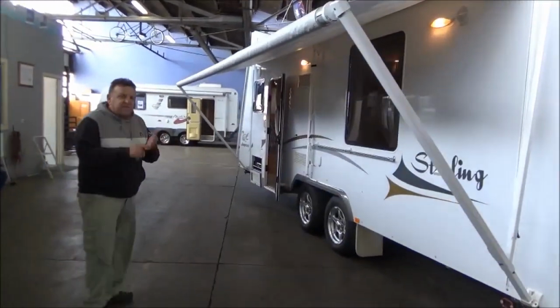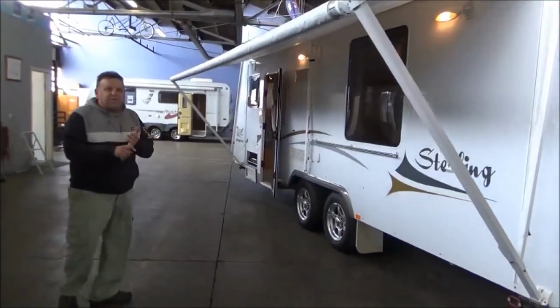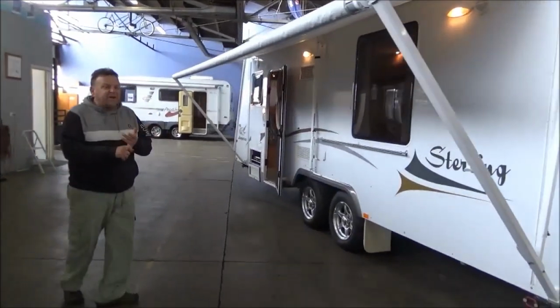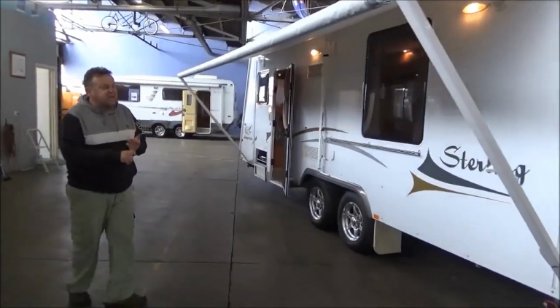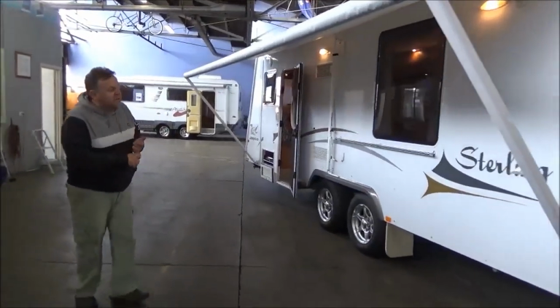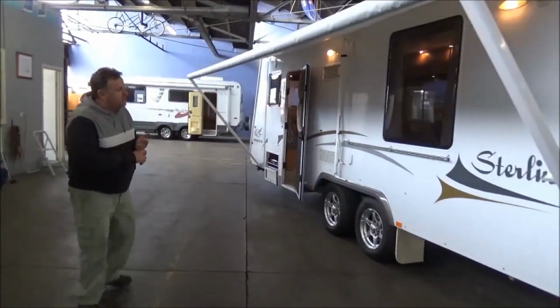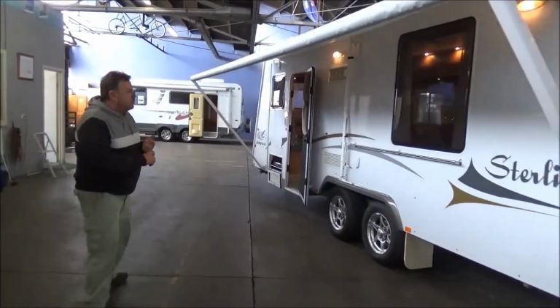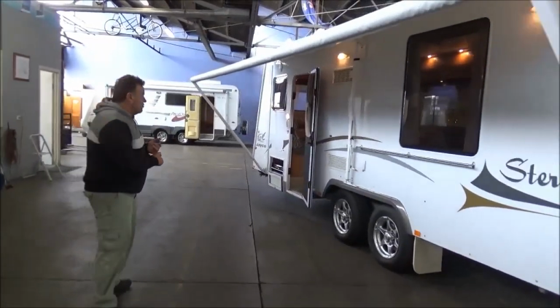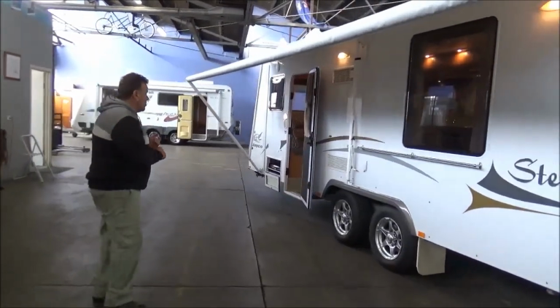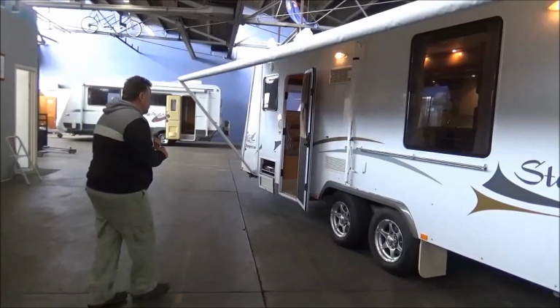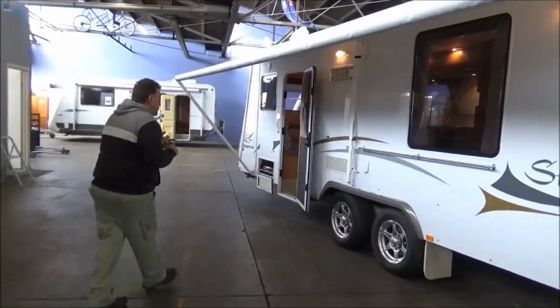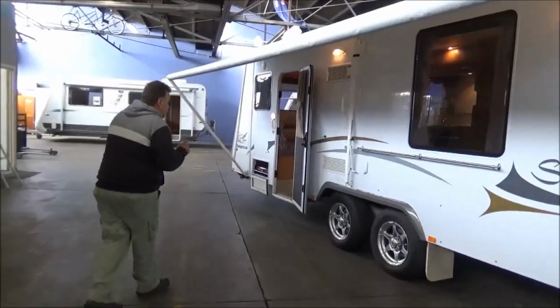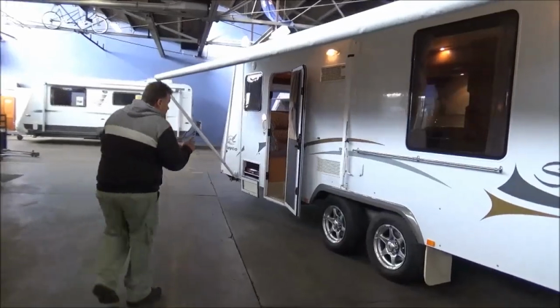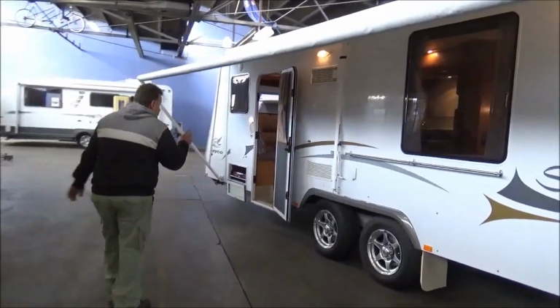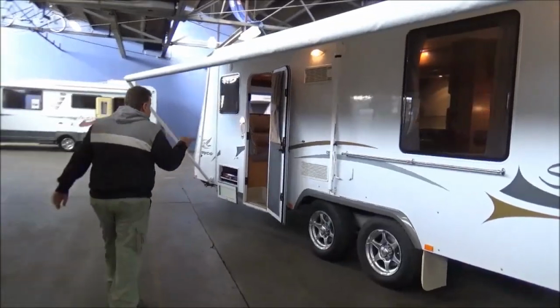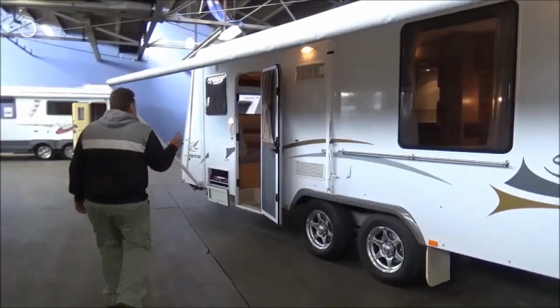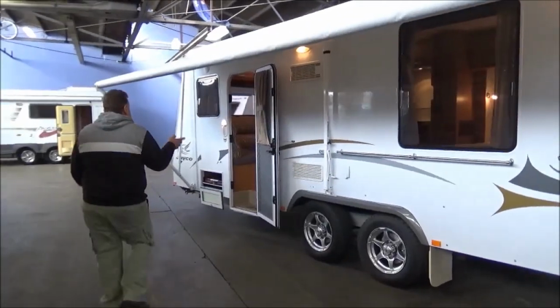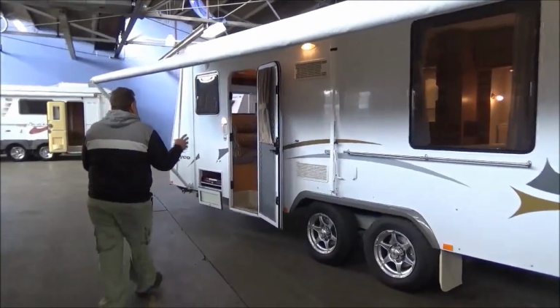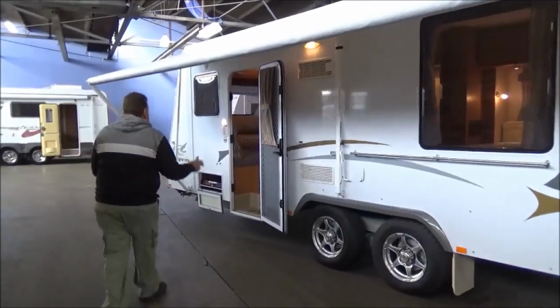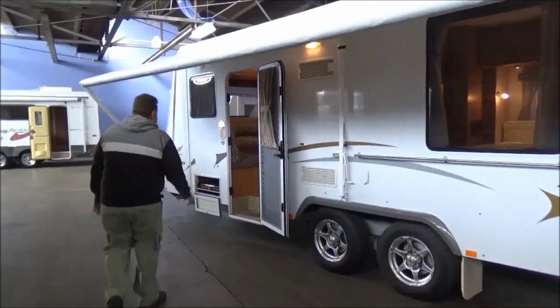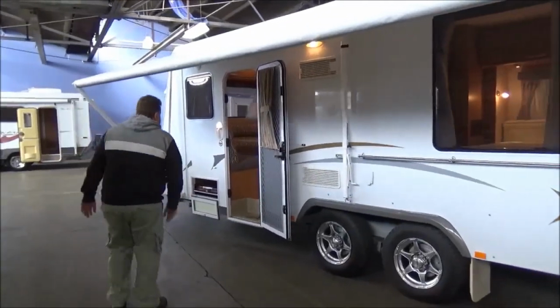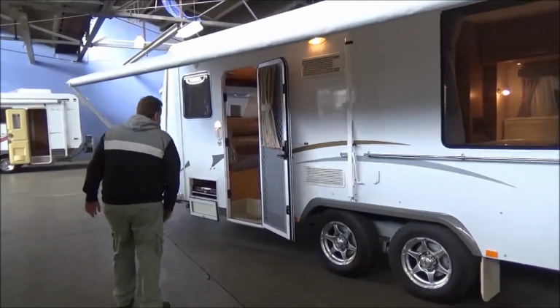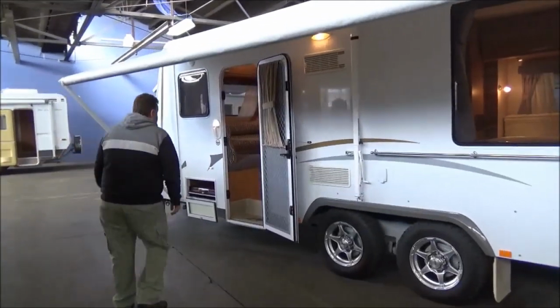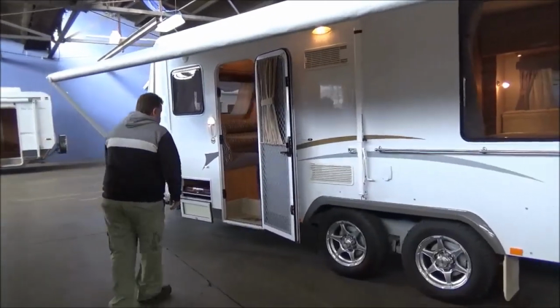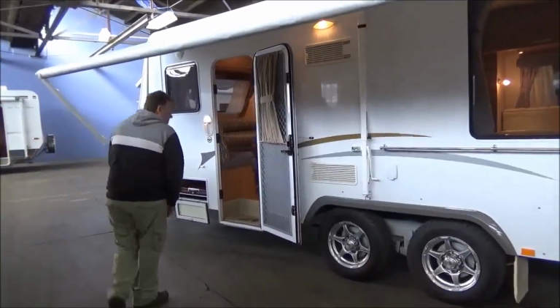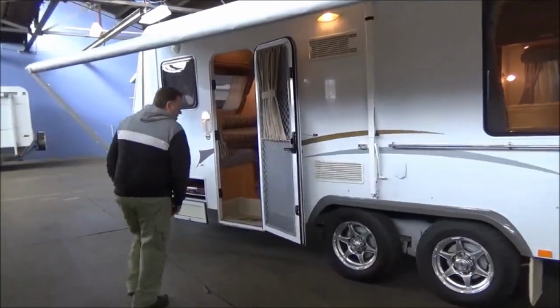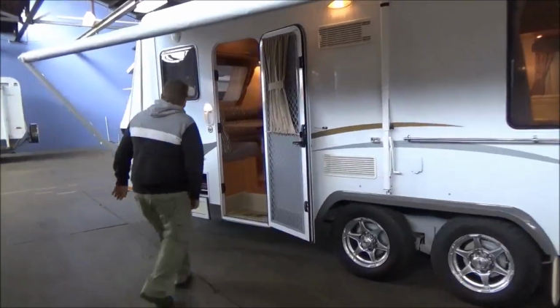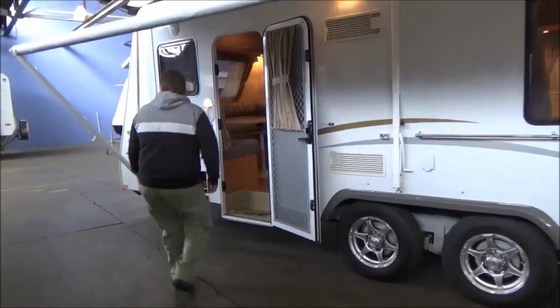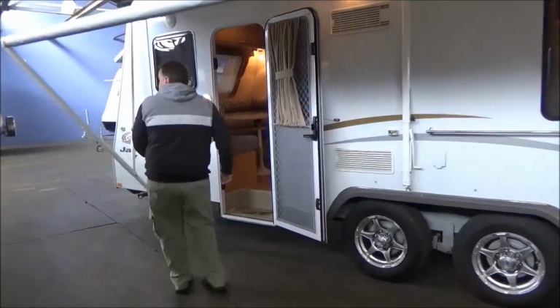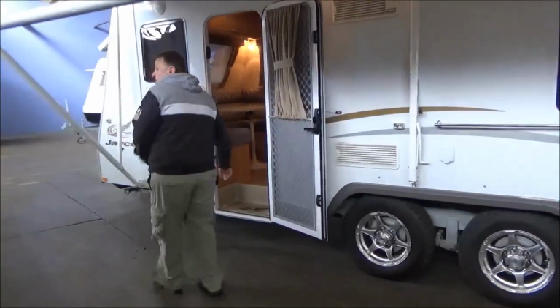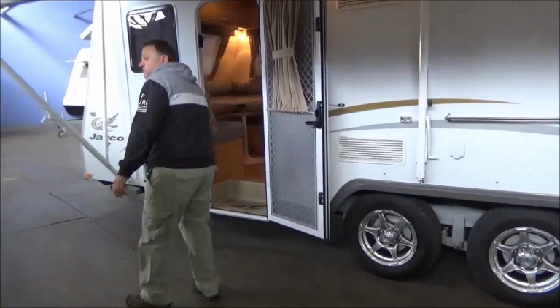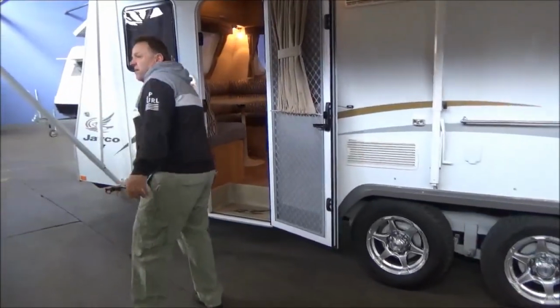Tare weight here — I'm pretty sure it's around 2,300 to 2,500 kg, so not a crazy amount.